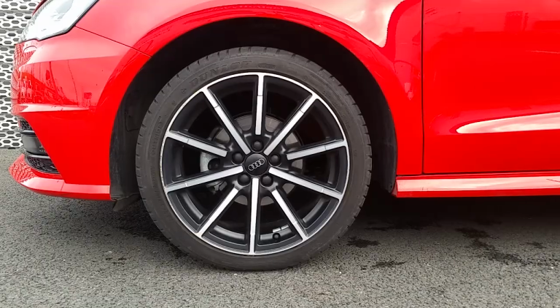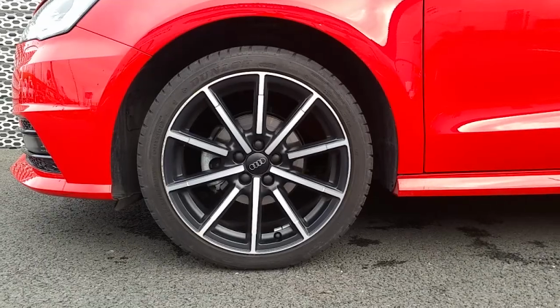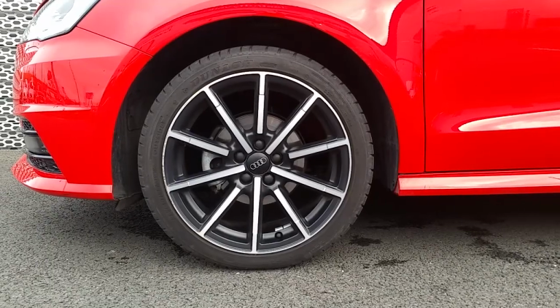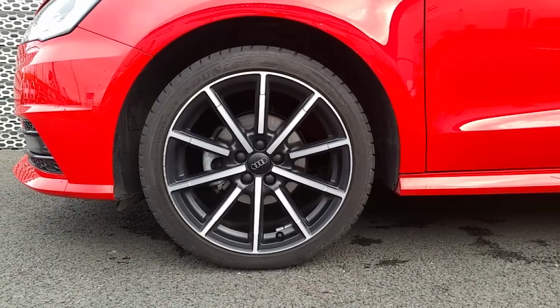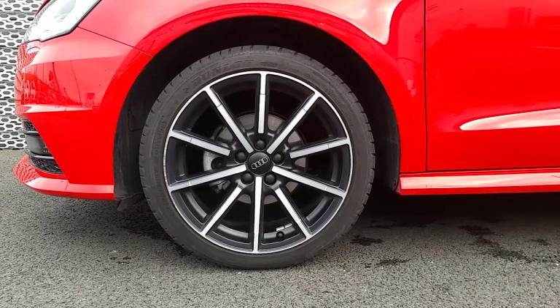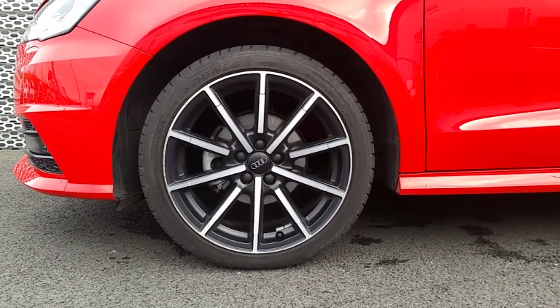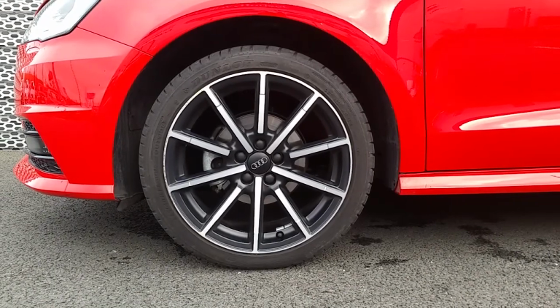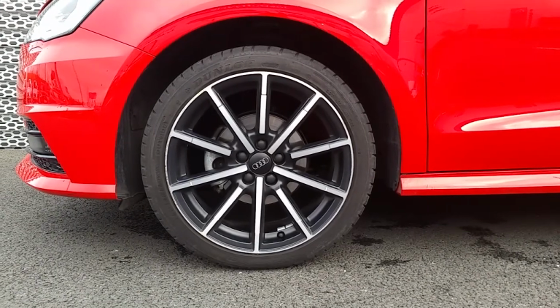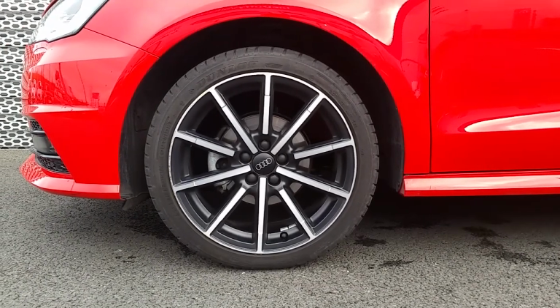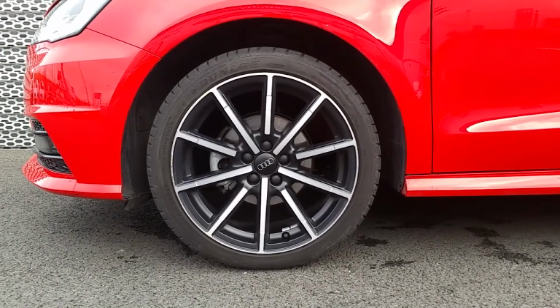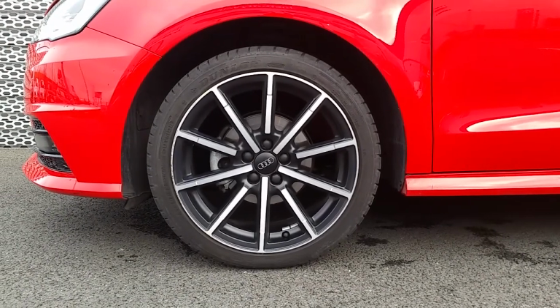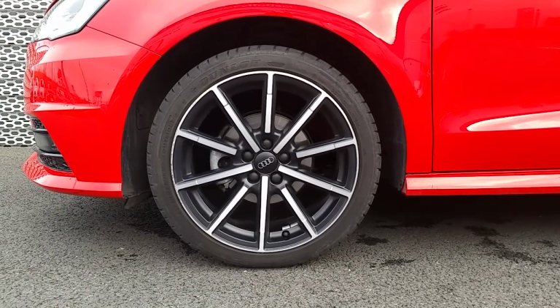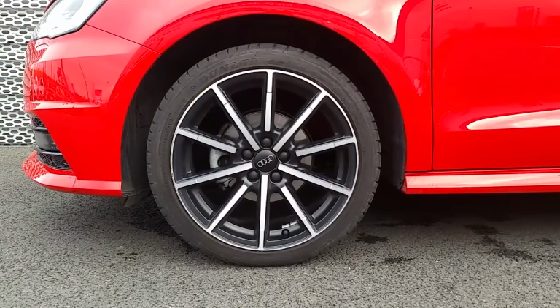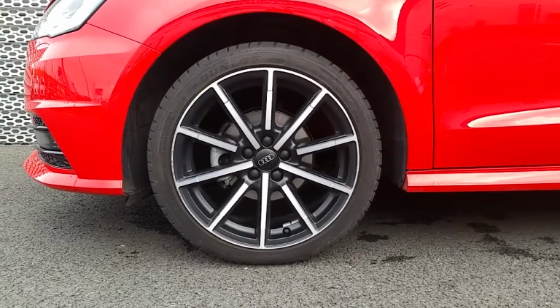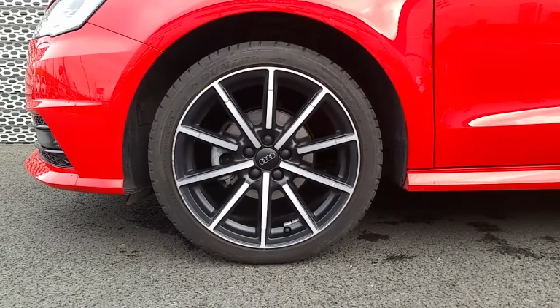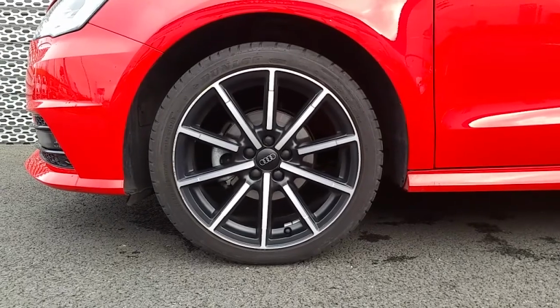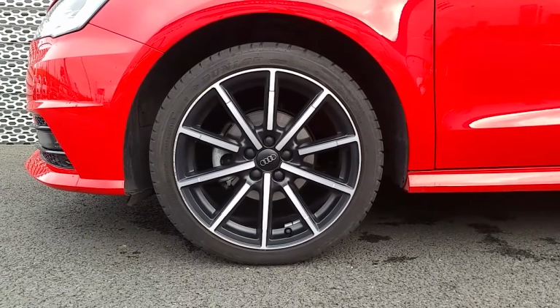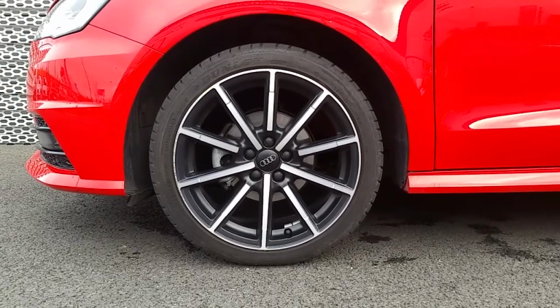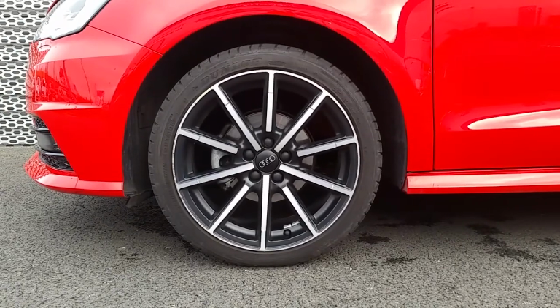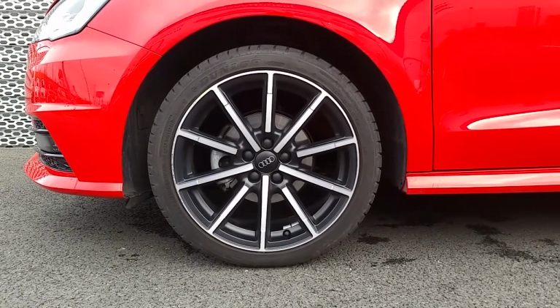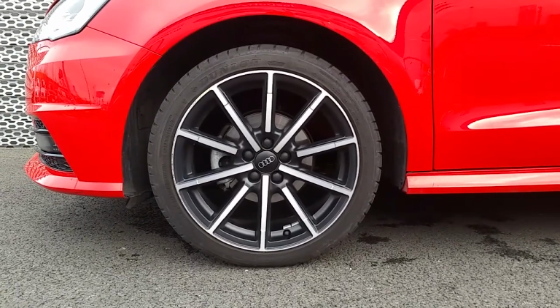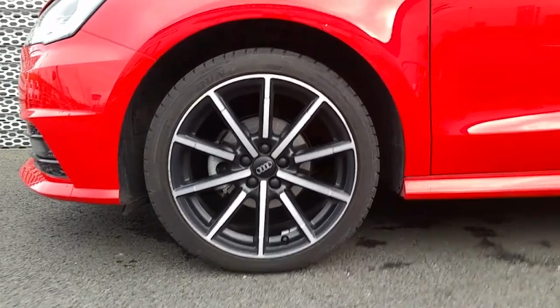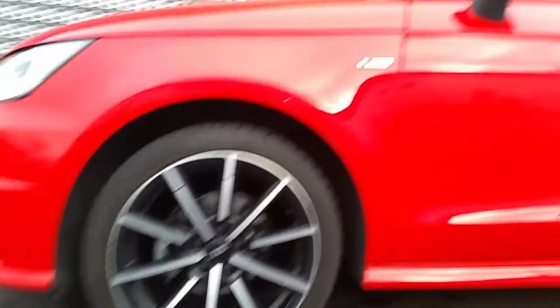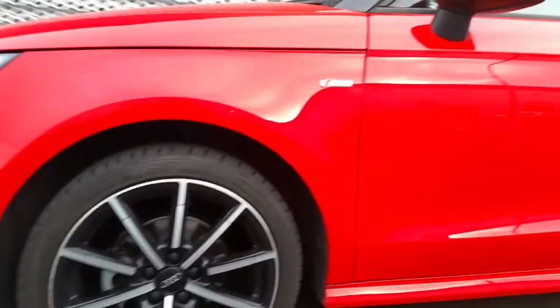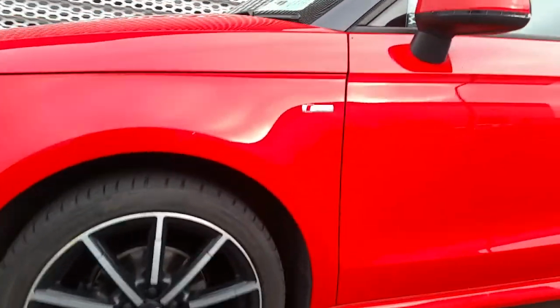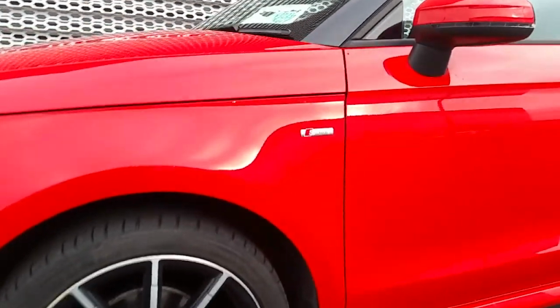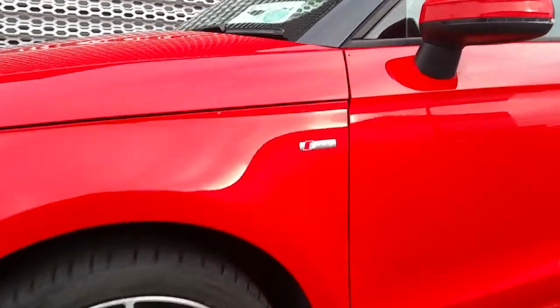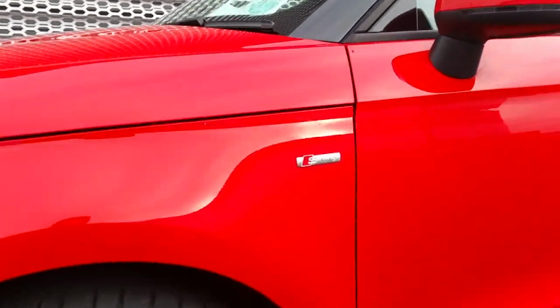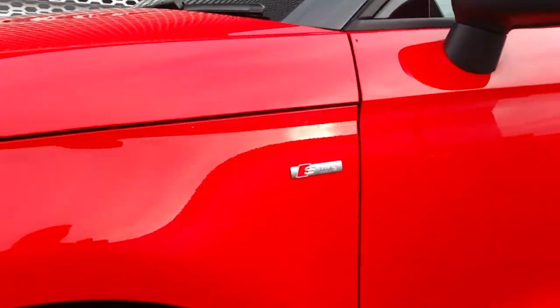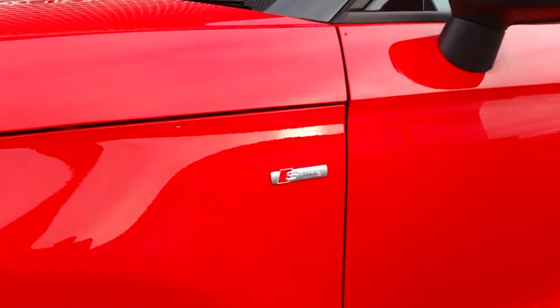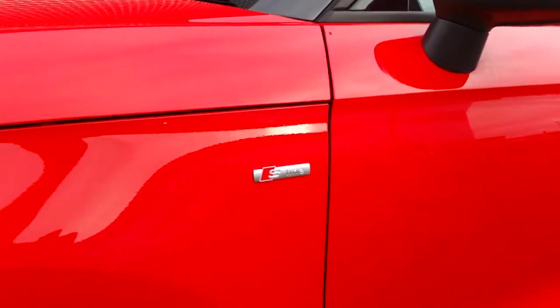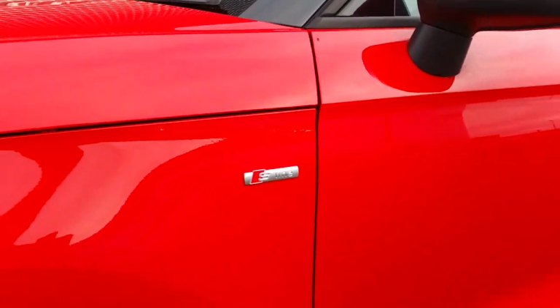The A1 also comes with these black 17 inch polished alloys, and exclusive S line badging along the sides.